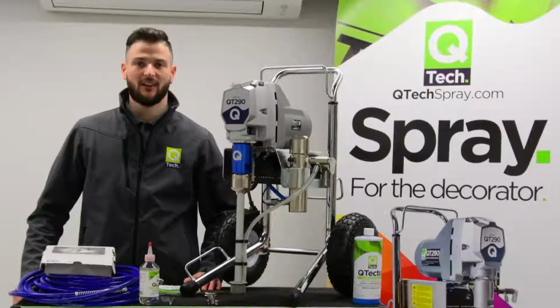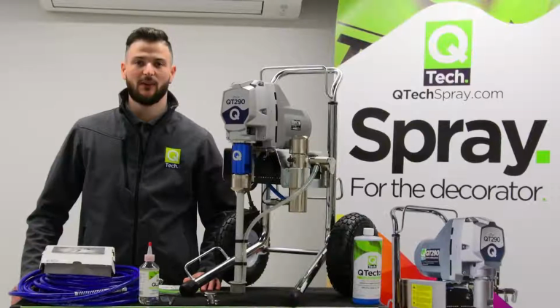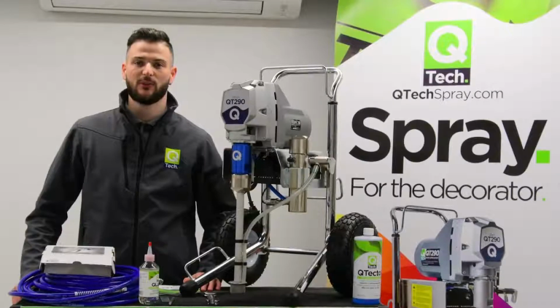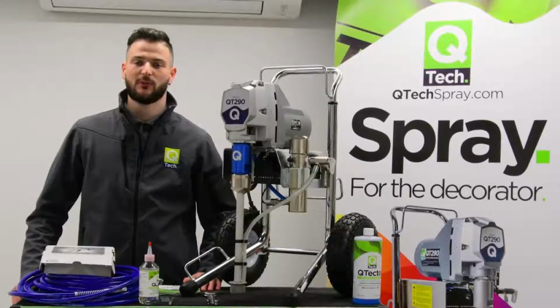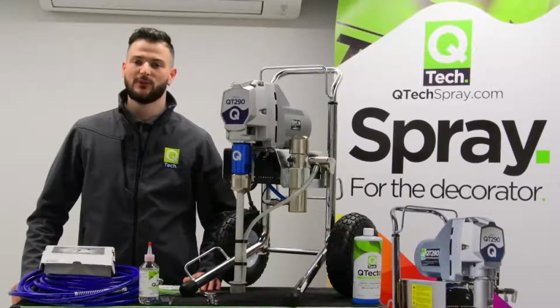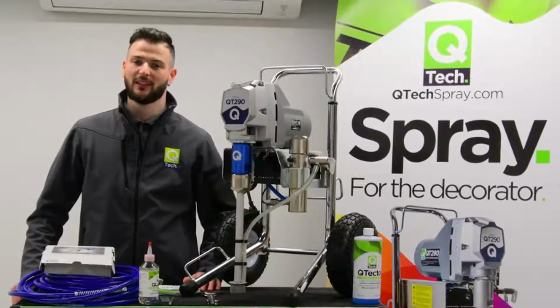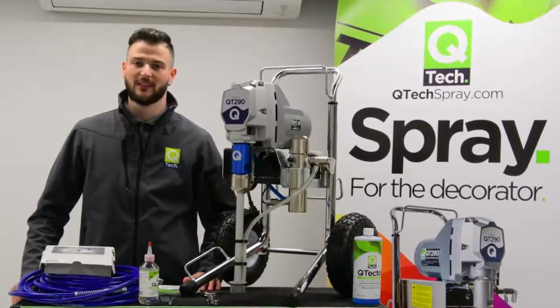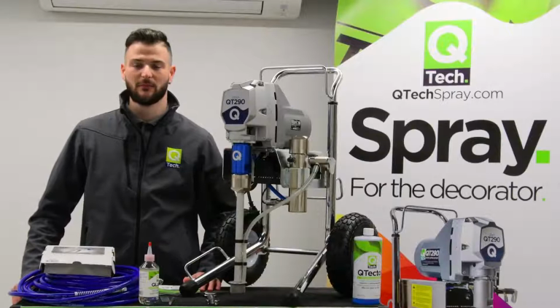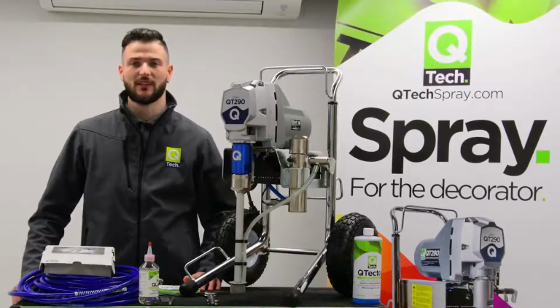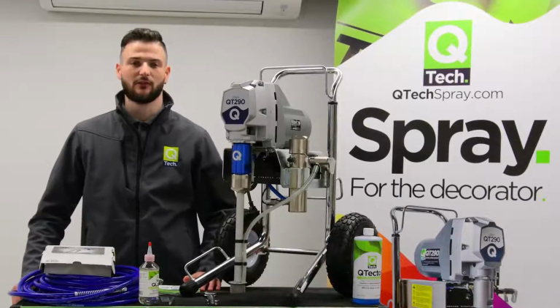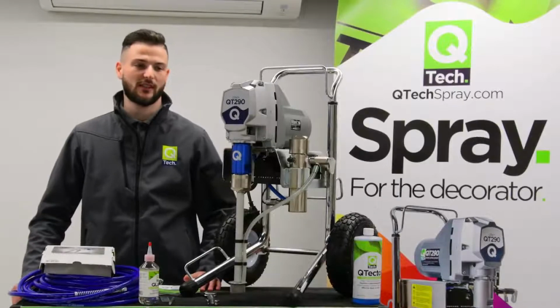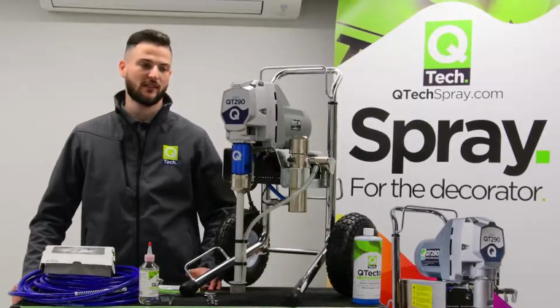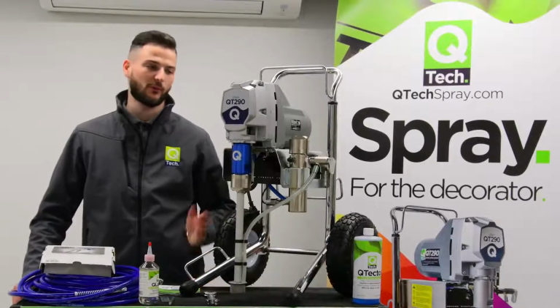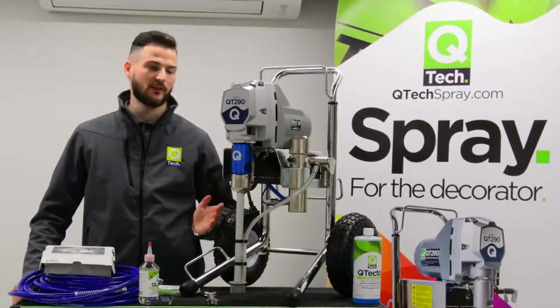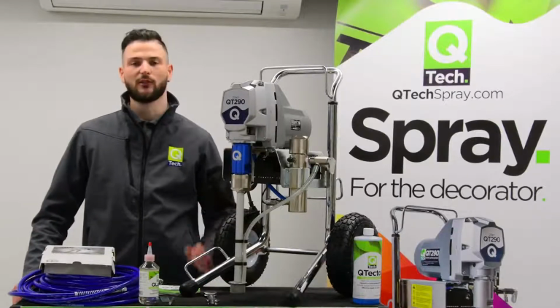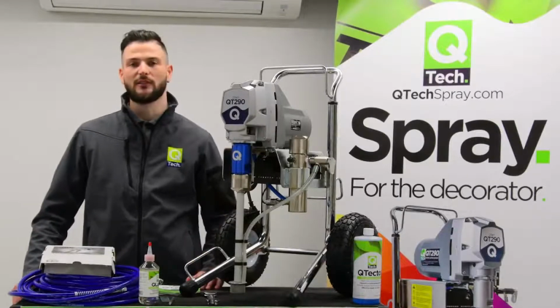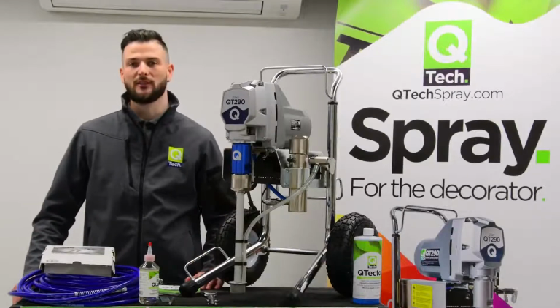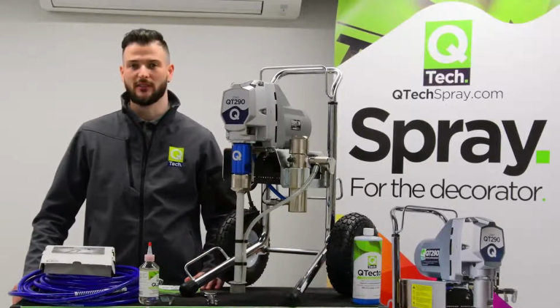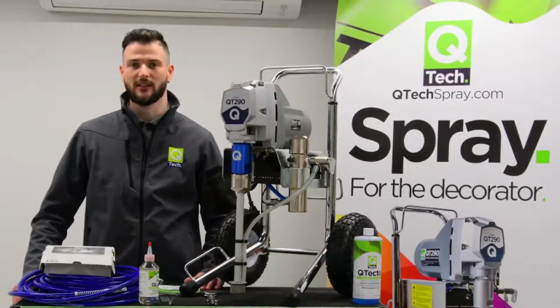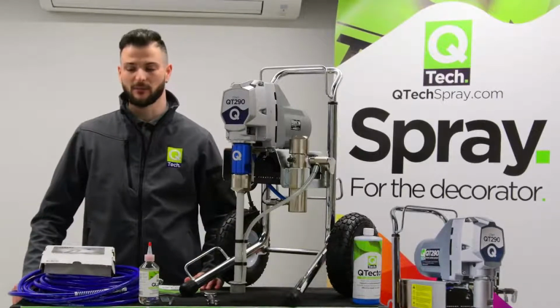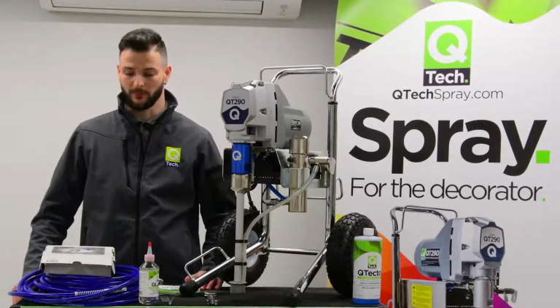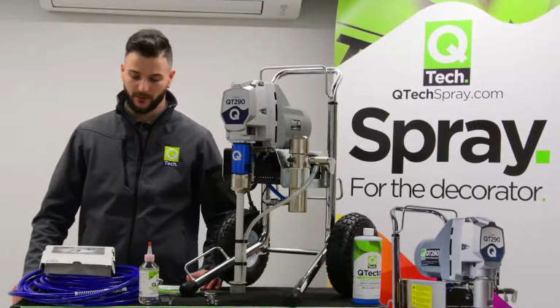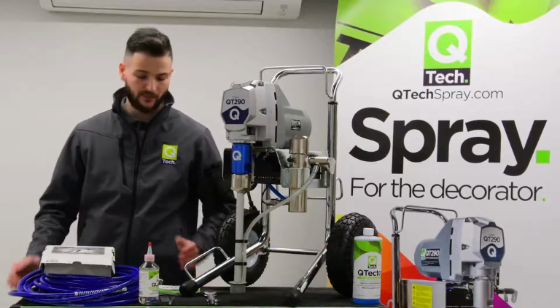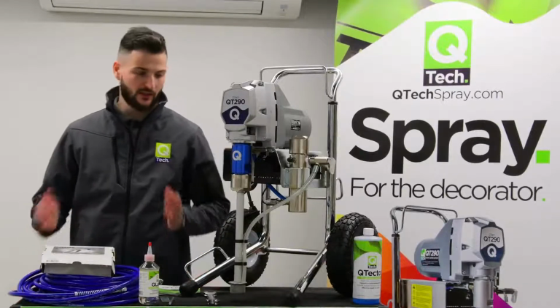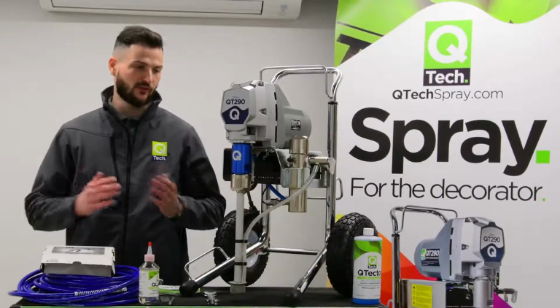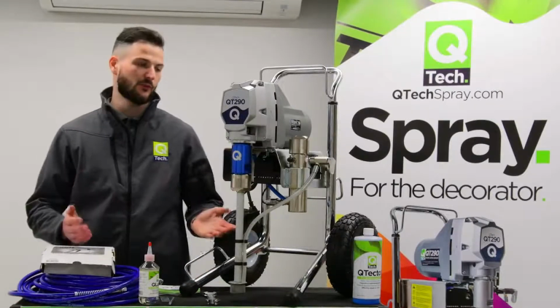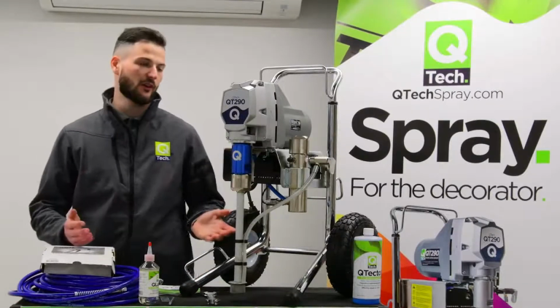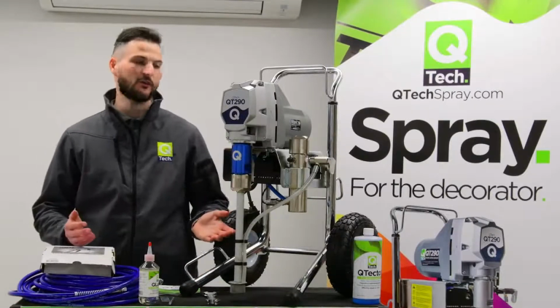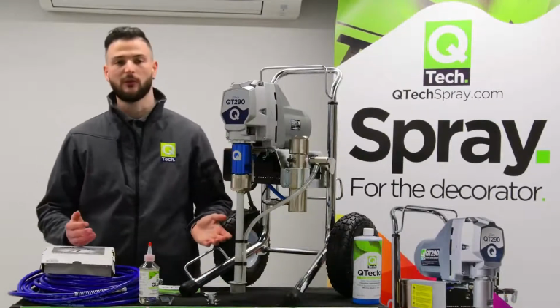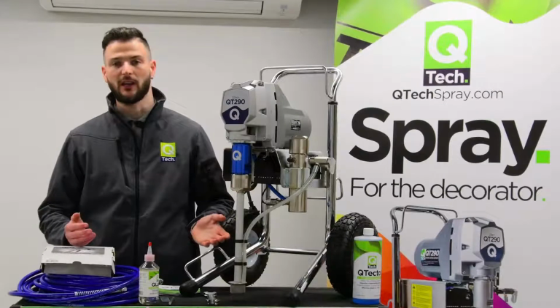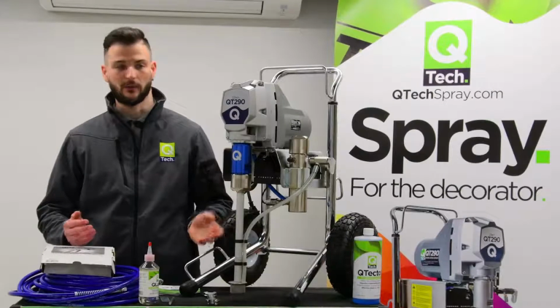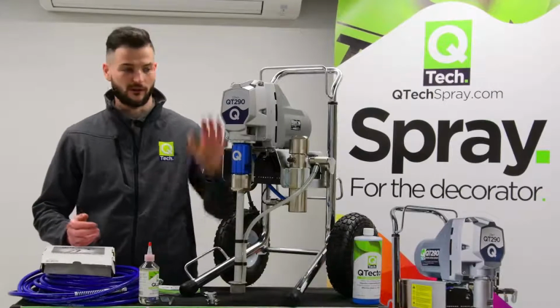Hi, I'm Joe from Q-Tech and today I'm going to take you through setting up your brand new QT290 airless pump. First of all, we're going to go through what you get in the box.